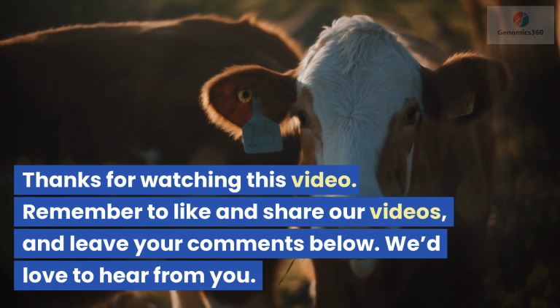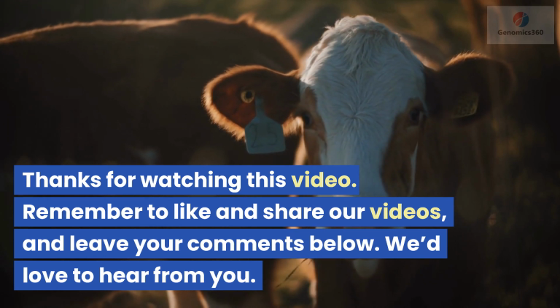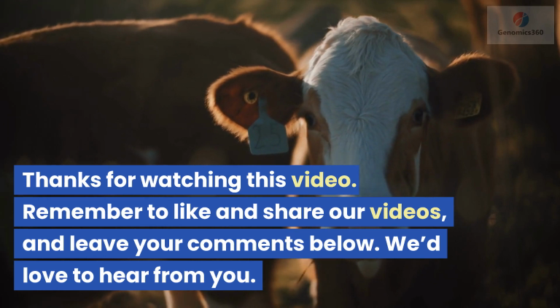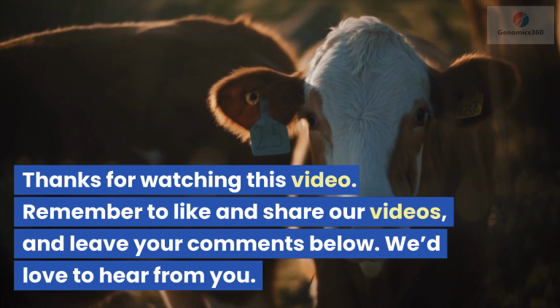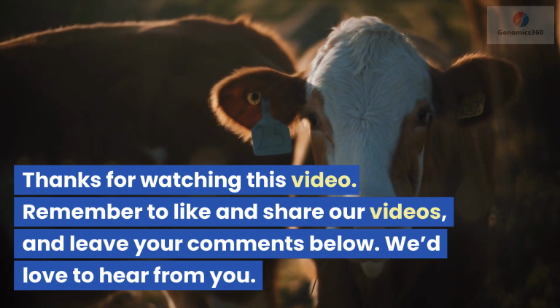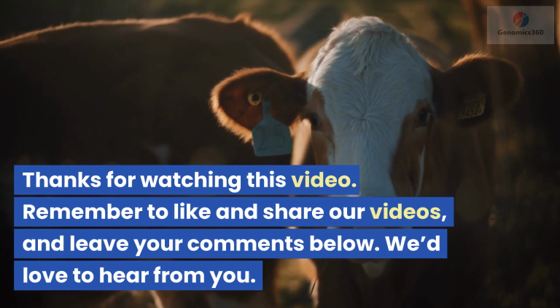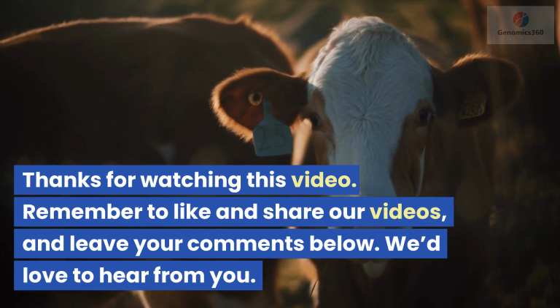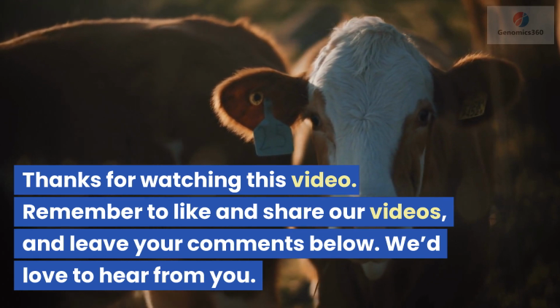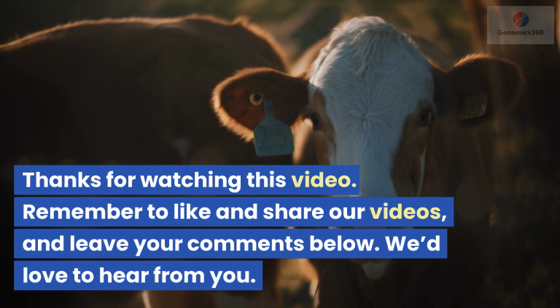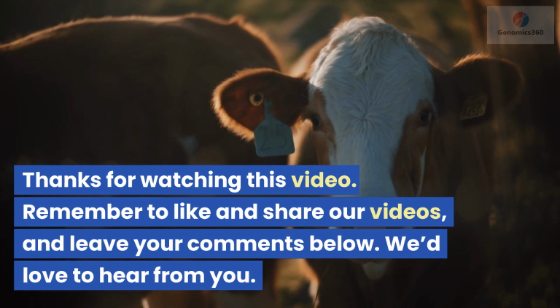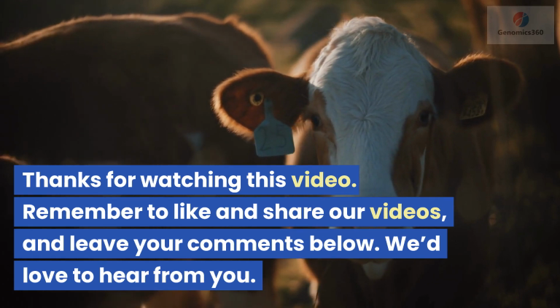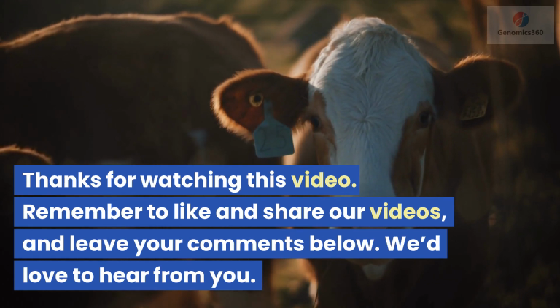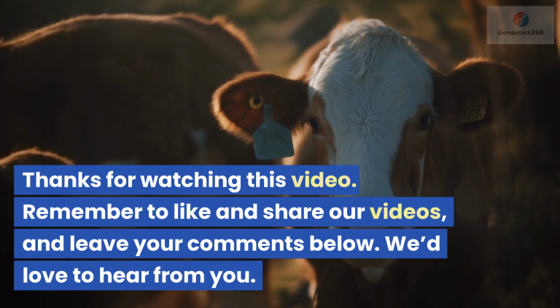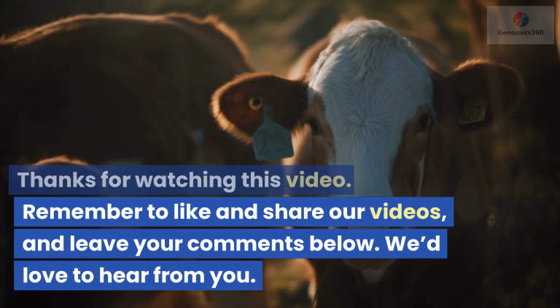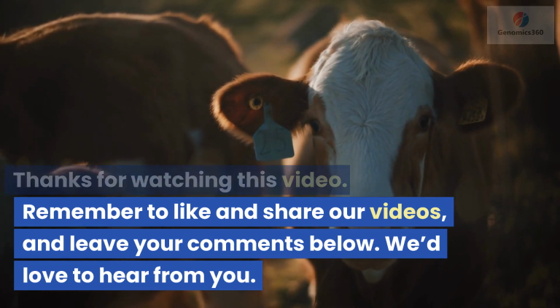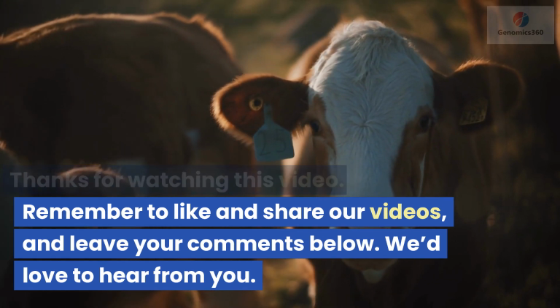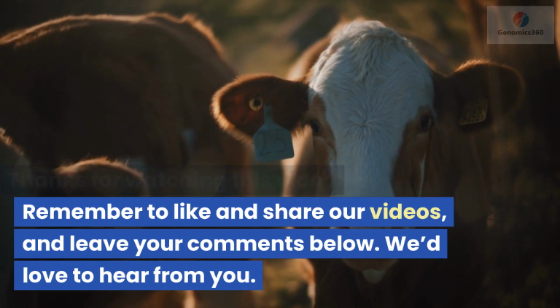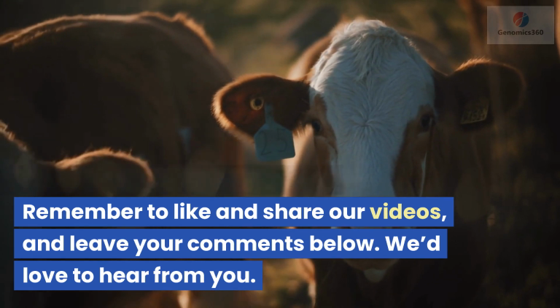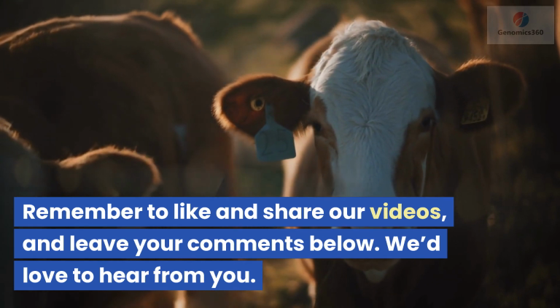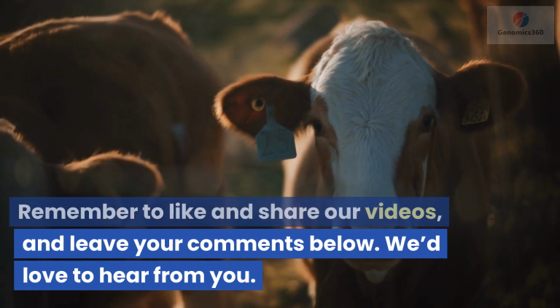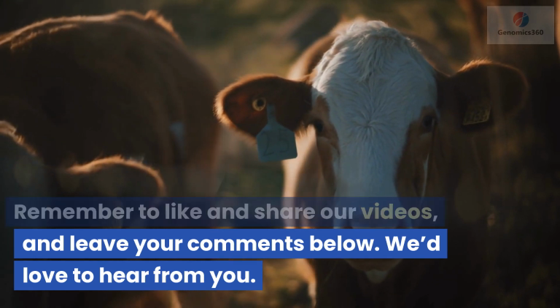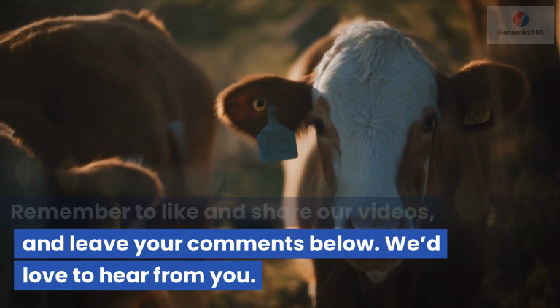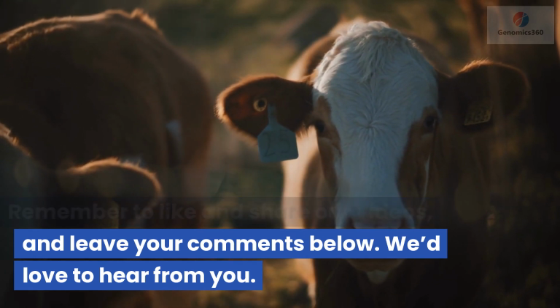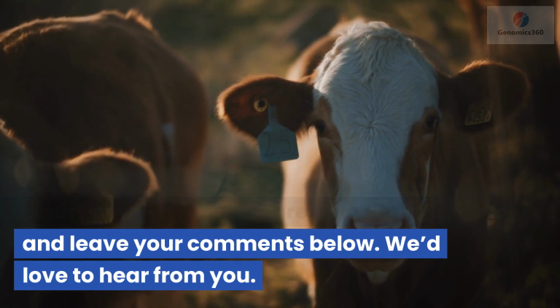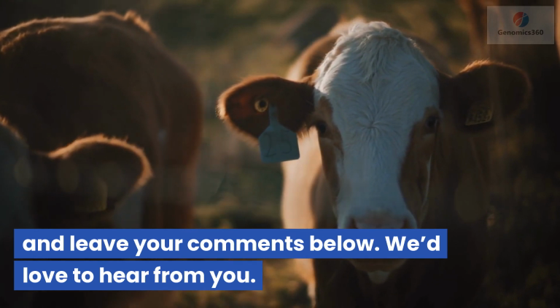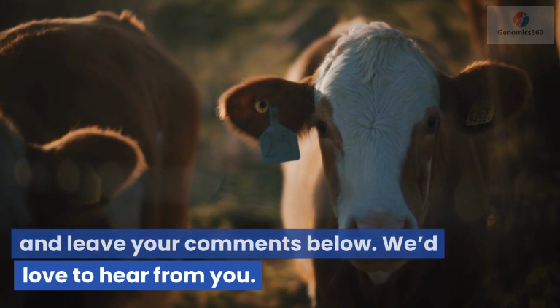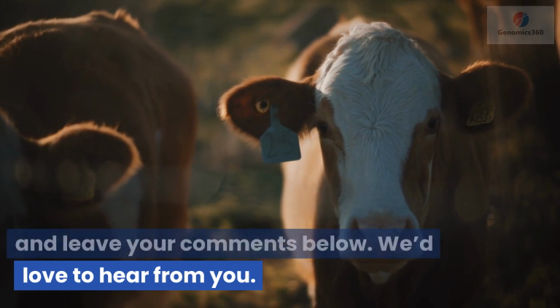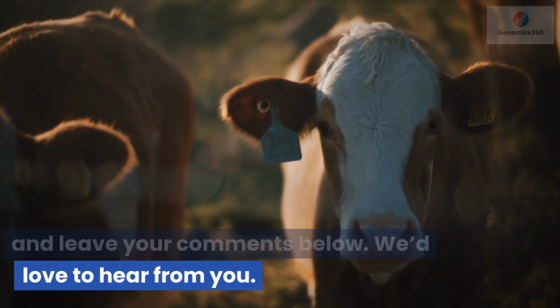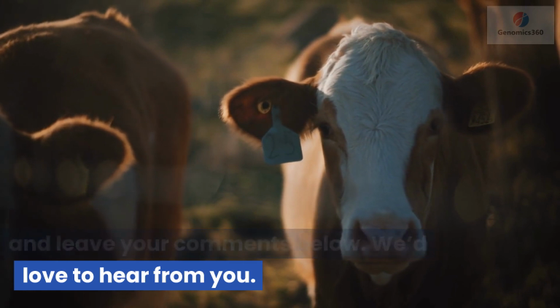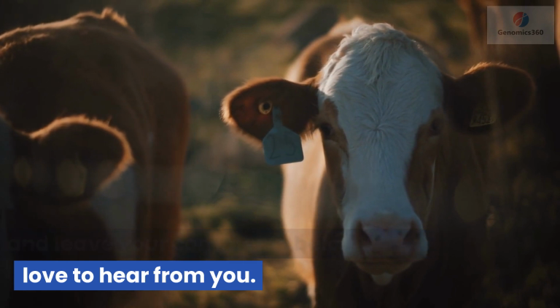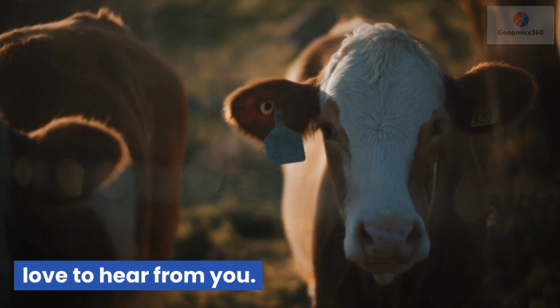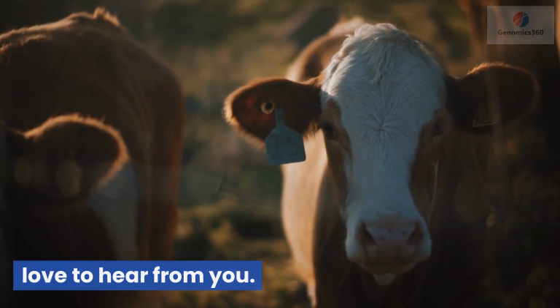Thanks for watching this video. Remember to like and share our videos, and leave your comments below. We'd love to hear from you.